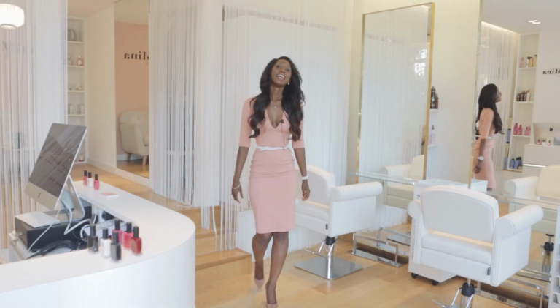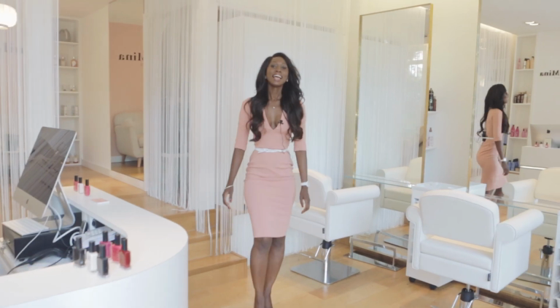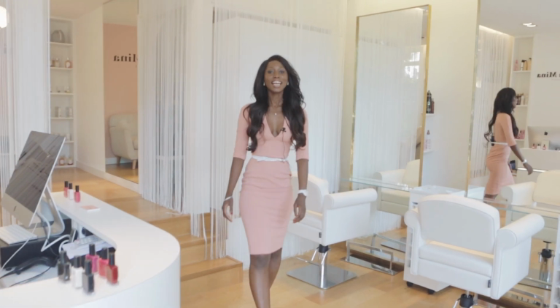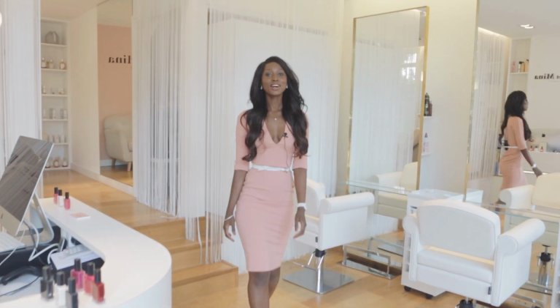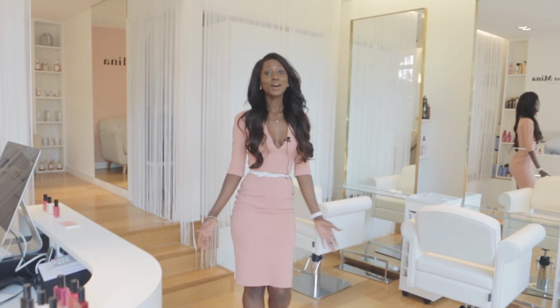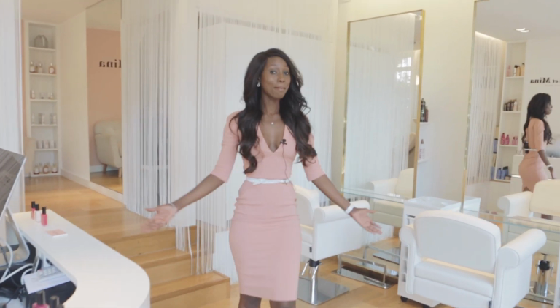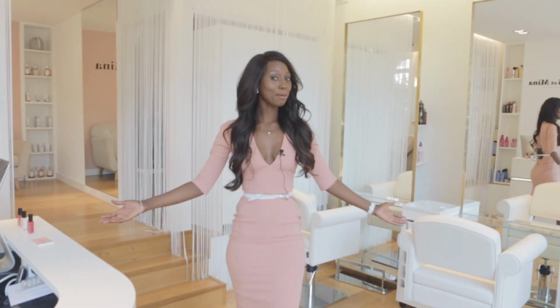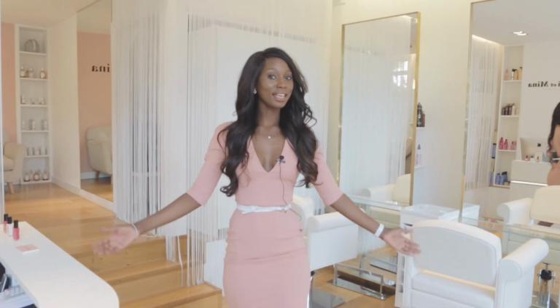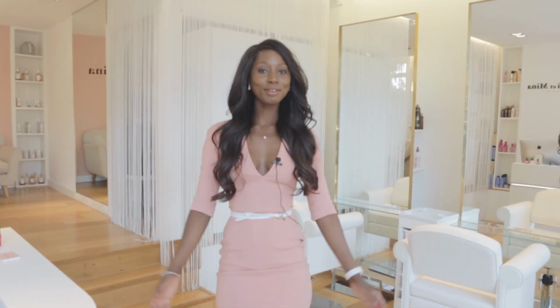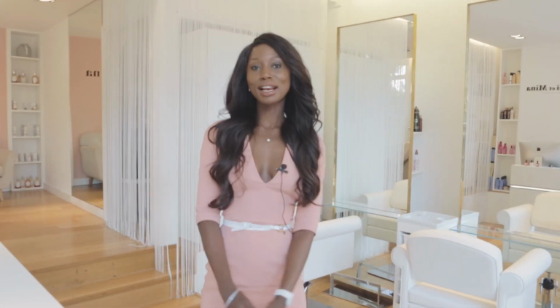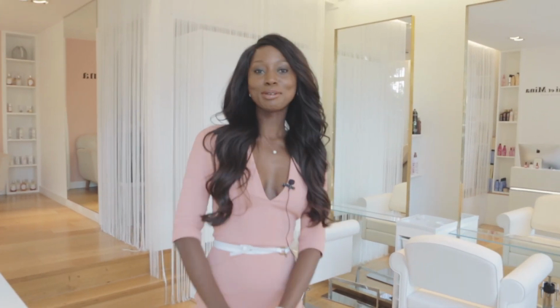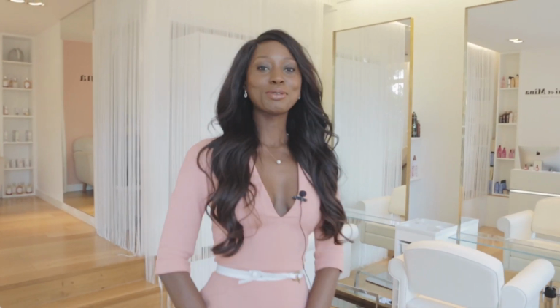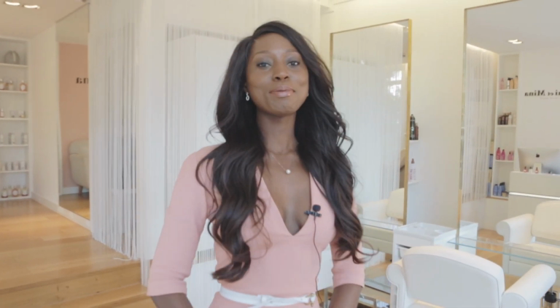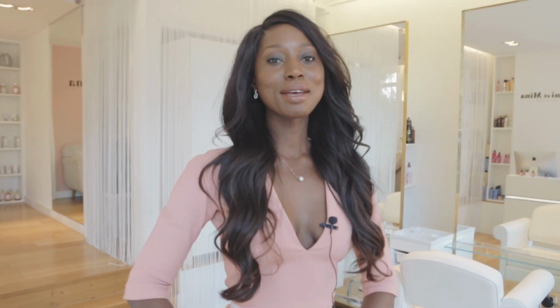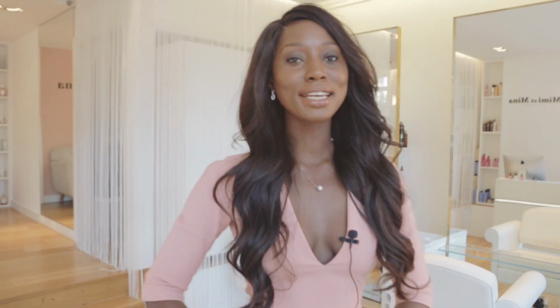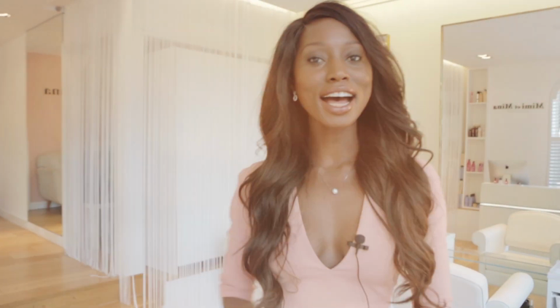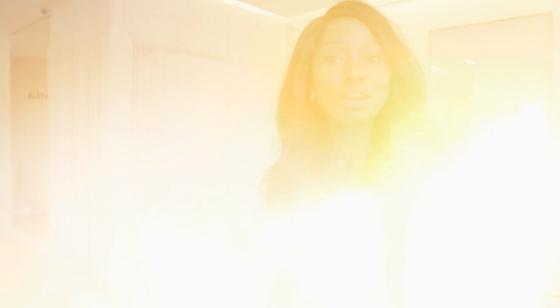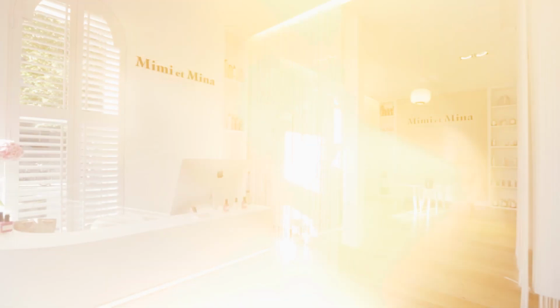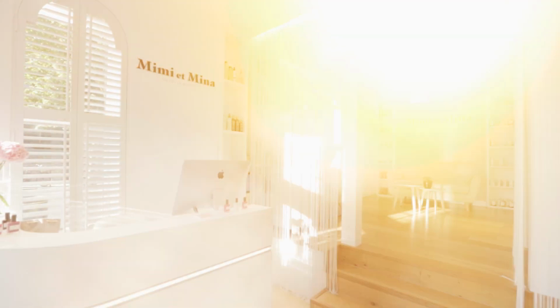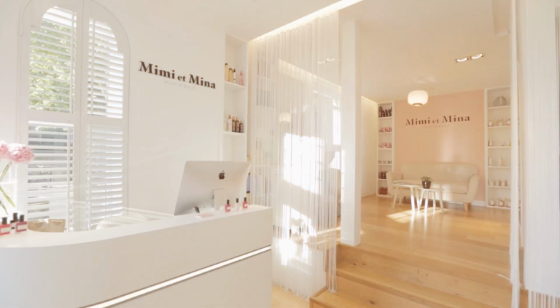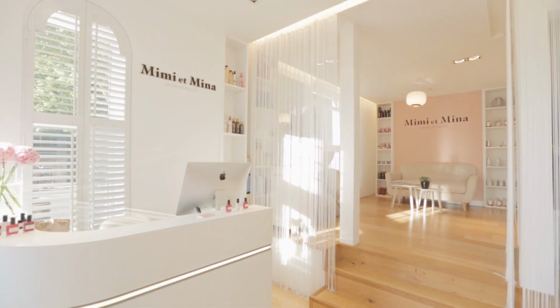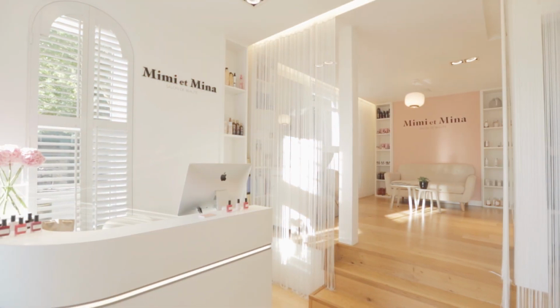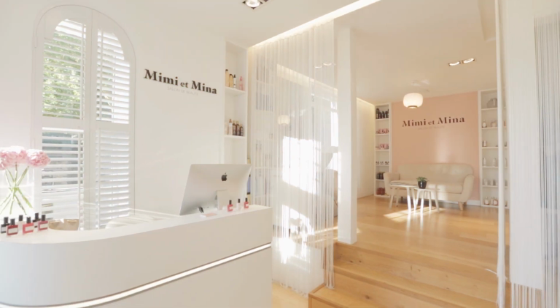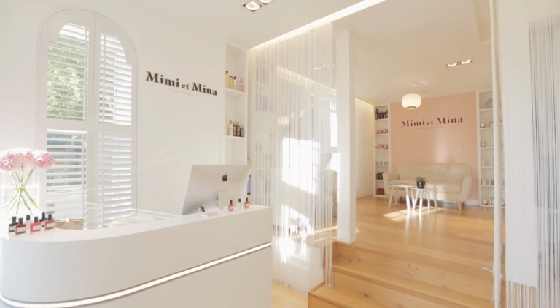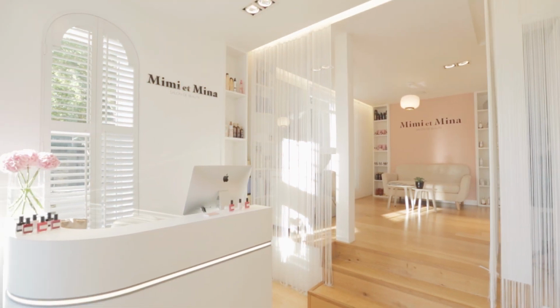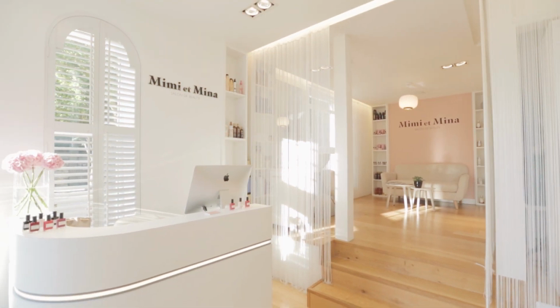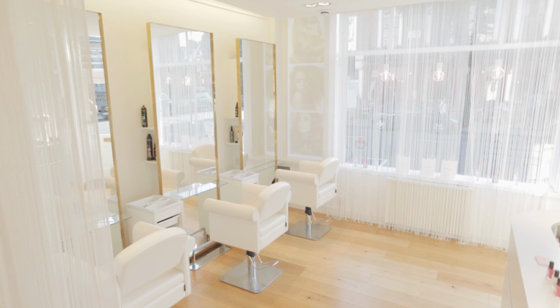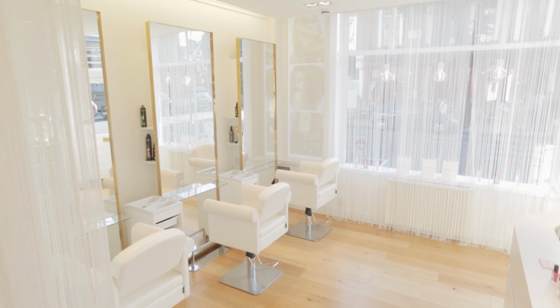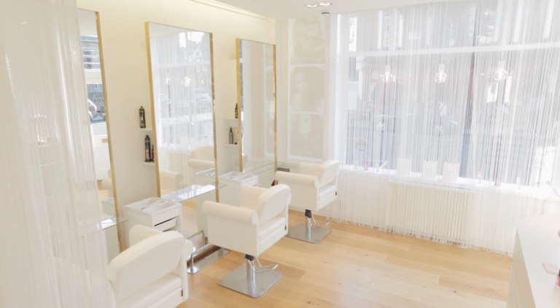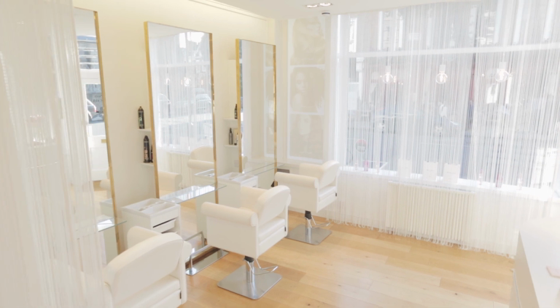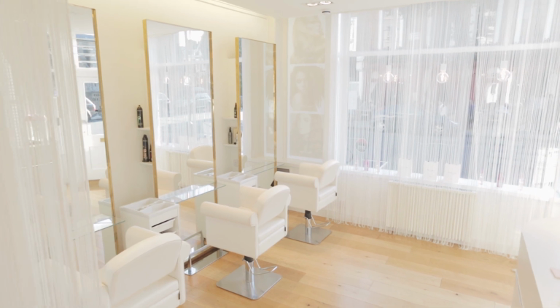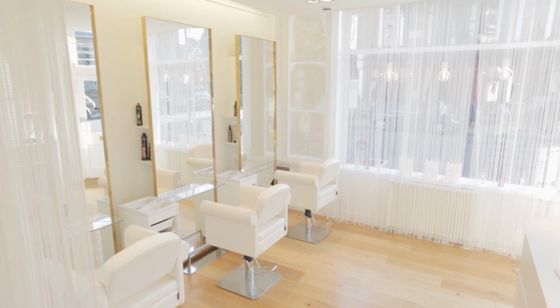Hello, I'm Mimi. Welcome to Mimi and Mina, your boutique hair salon for all hair types.